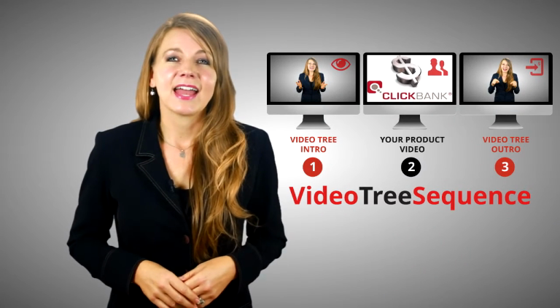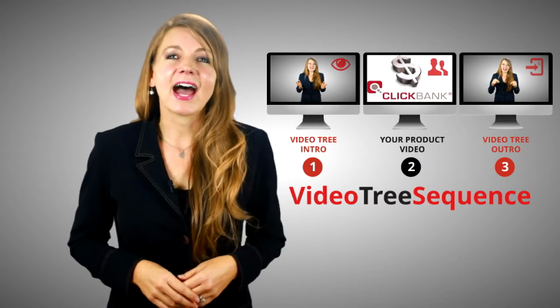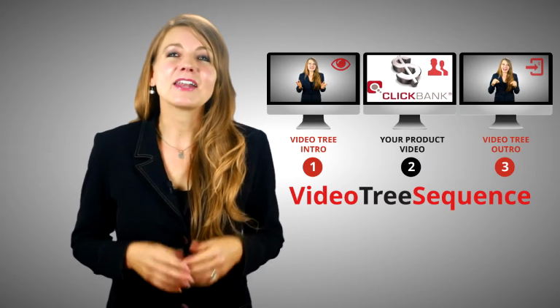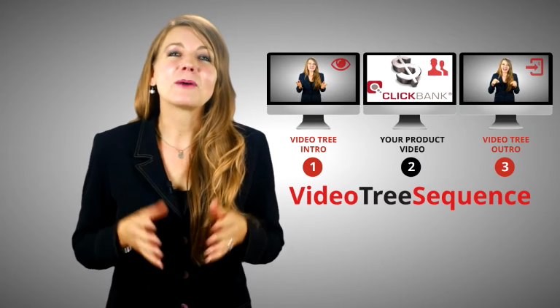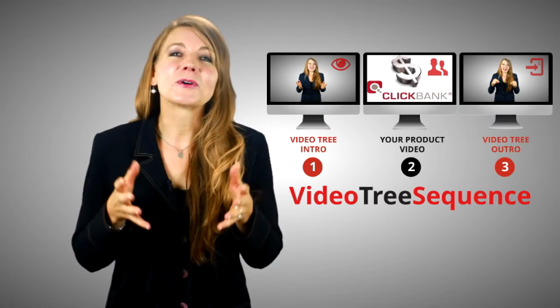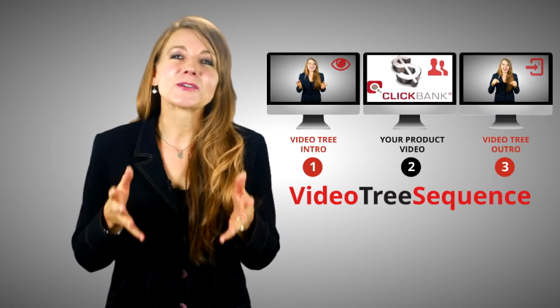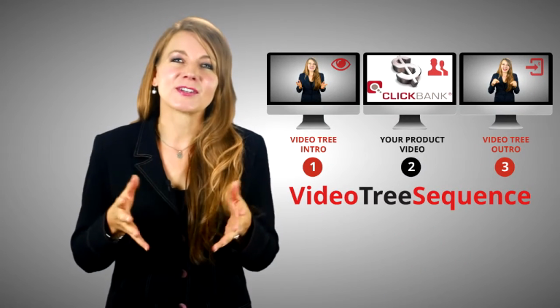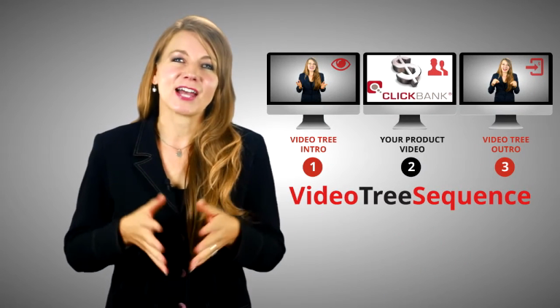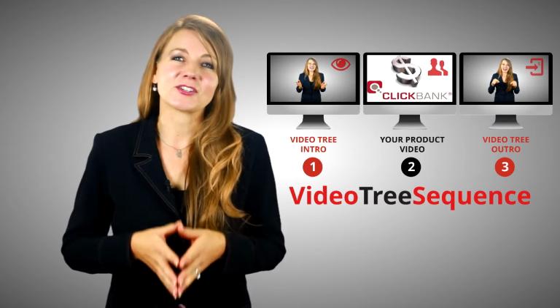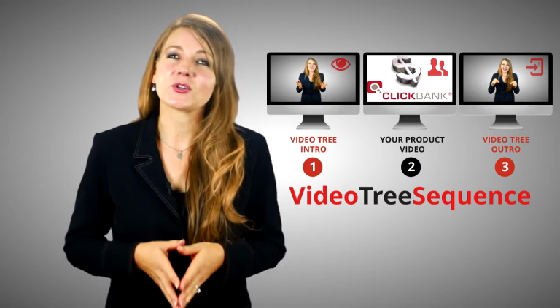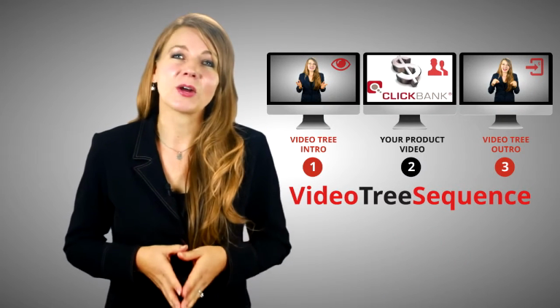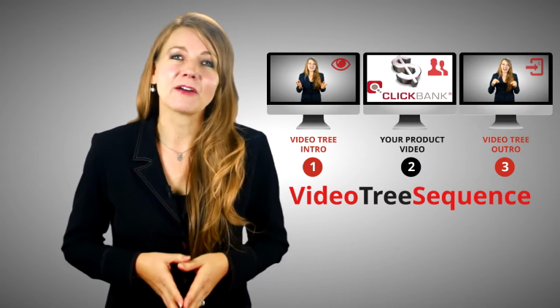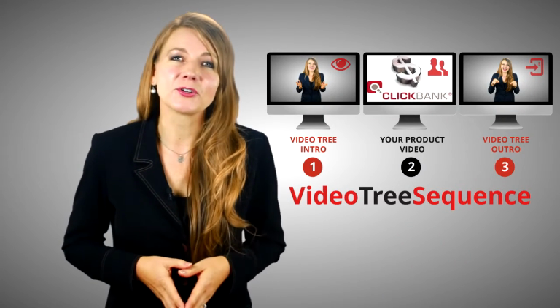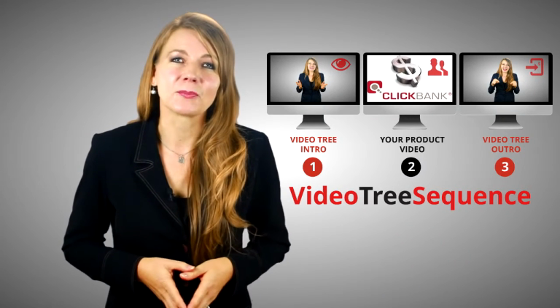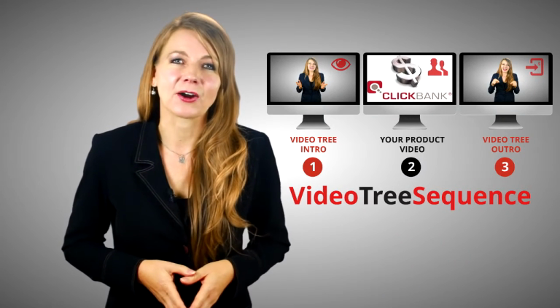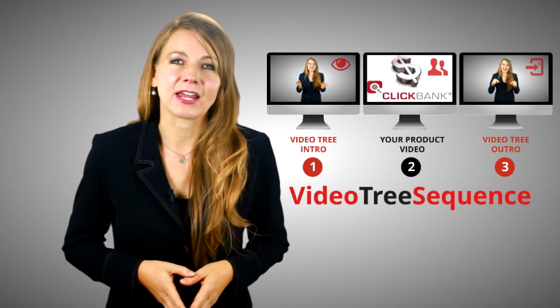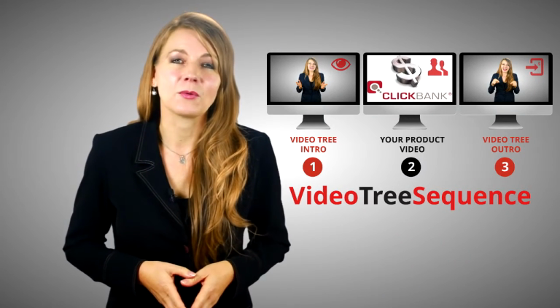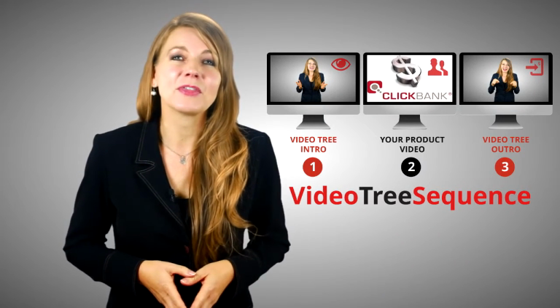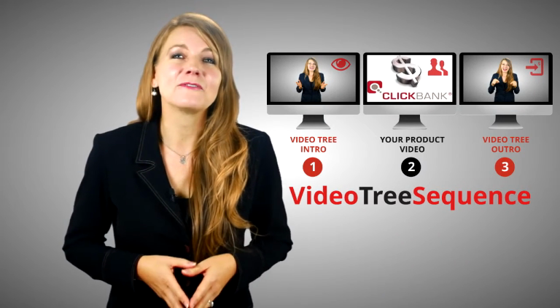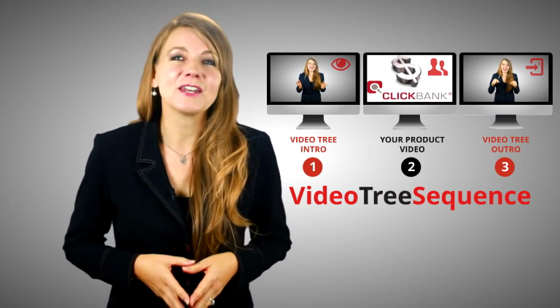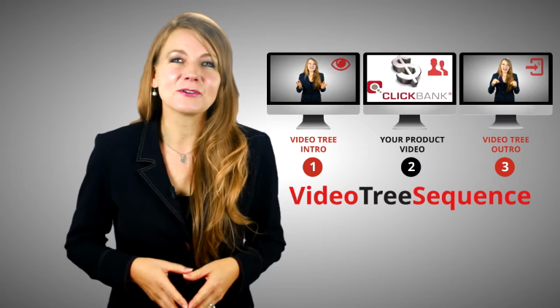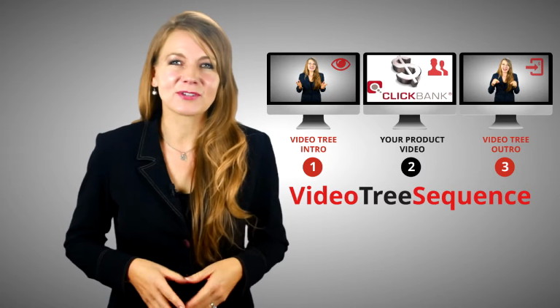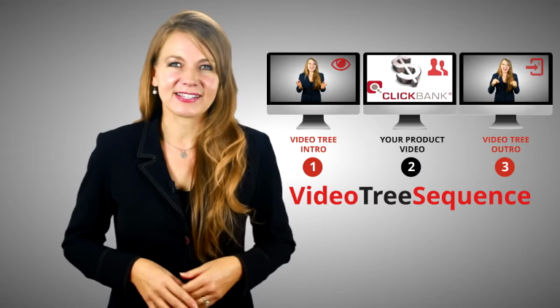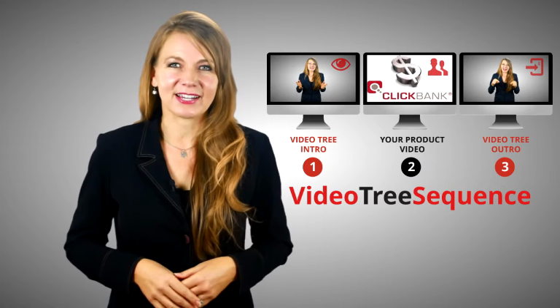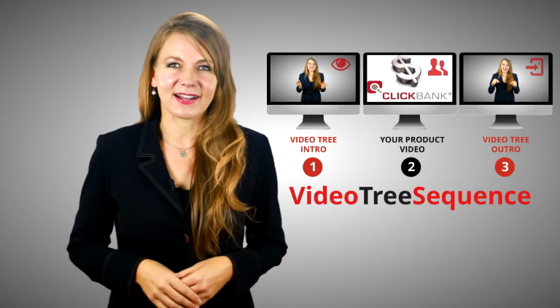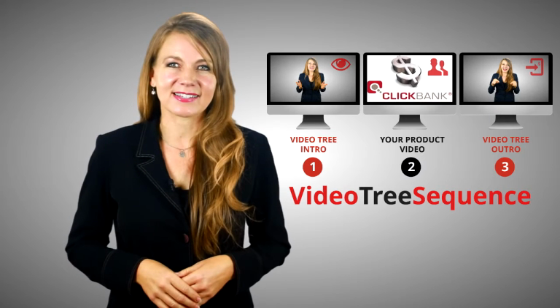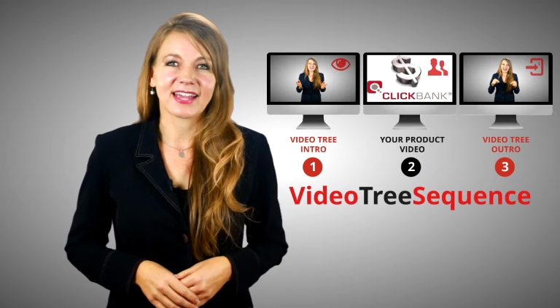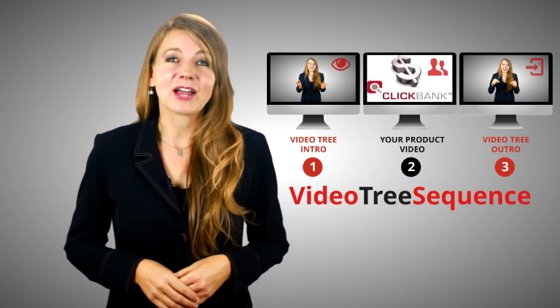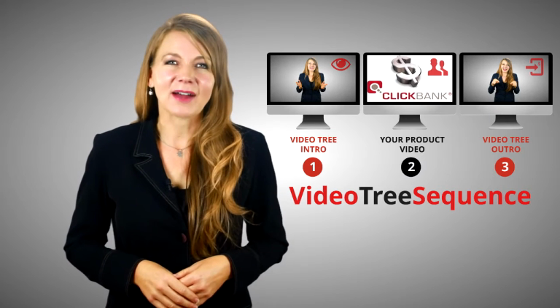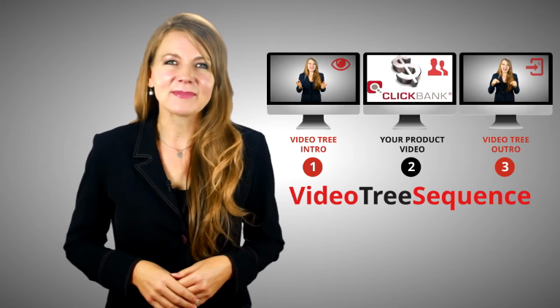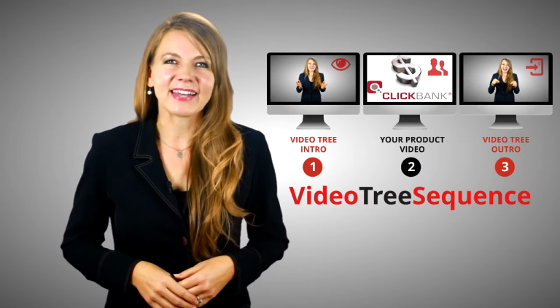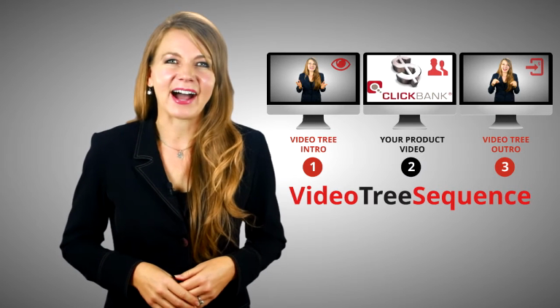Add a personal touch to whatever you're marketing with the Video Tree Sequence. Grab it now.